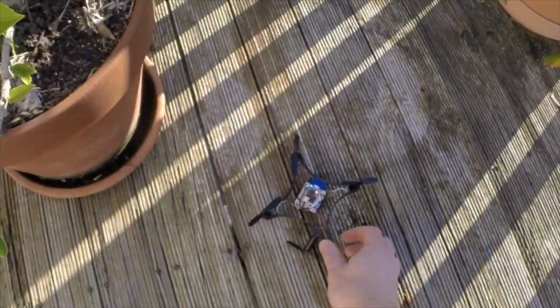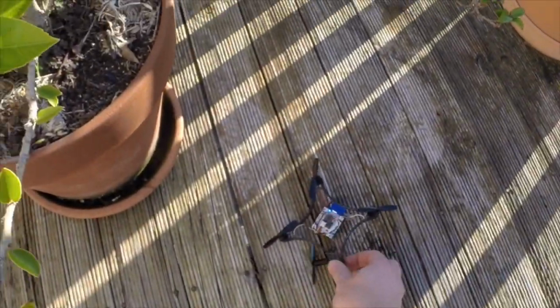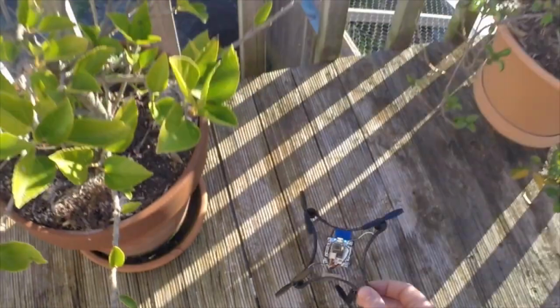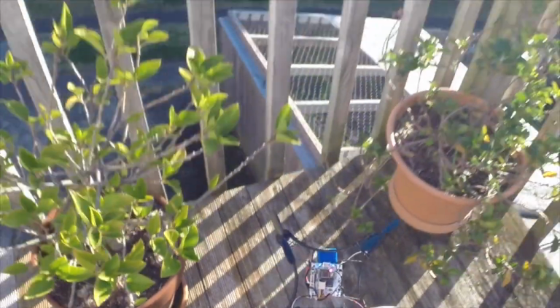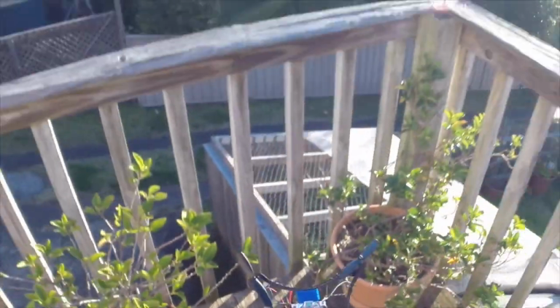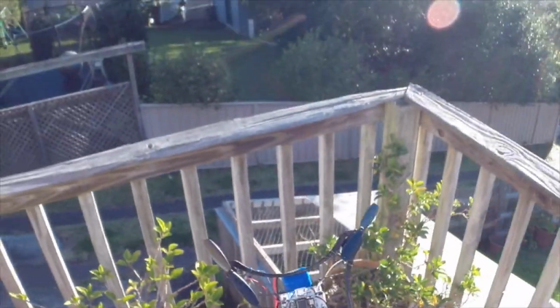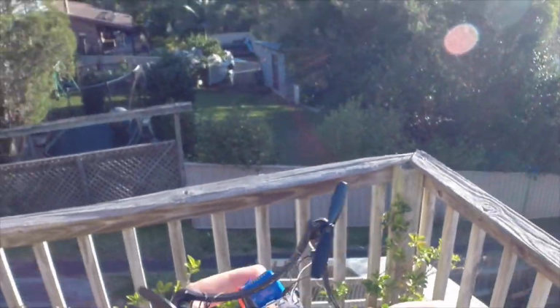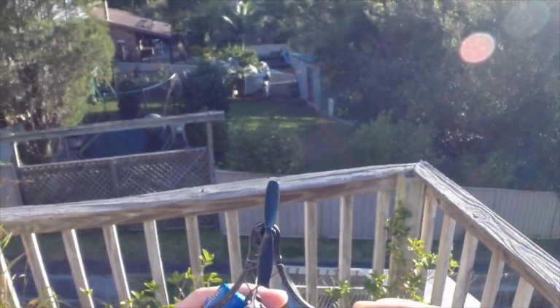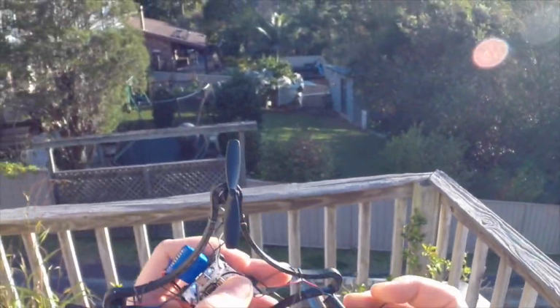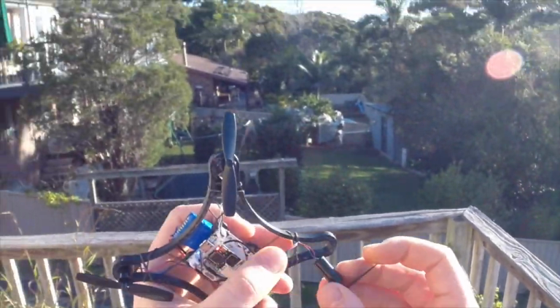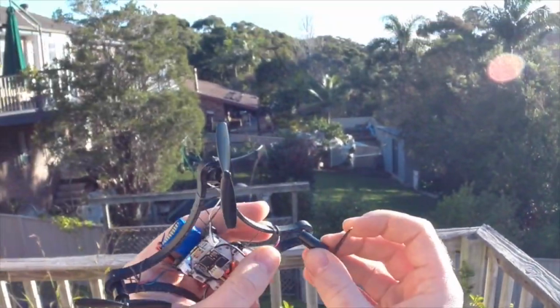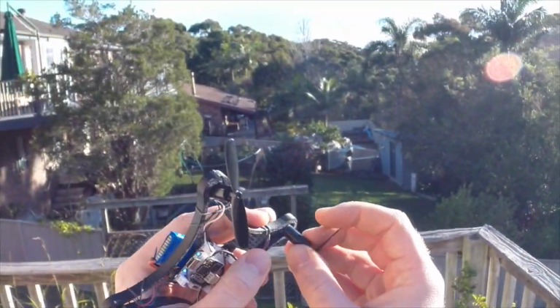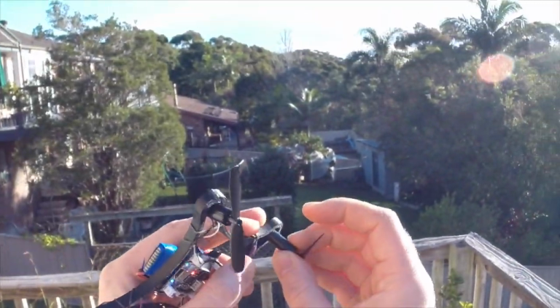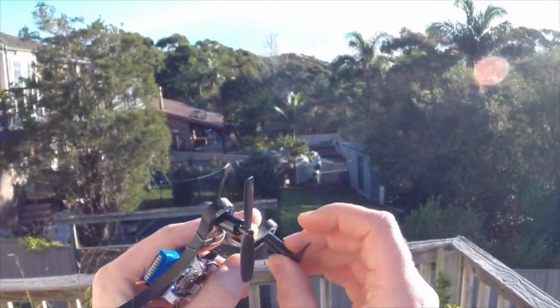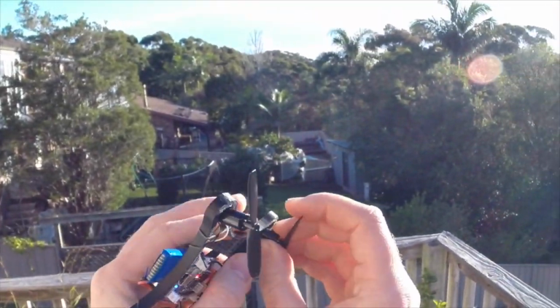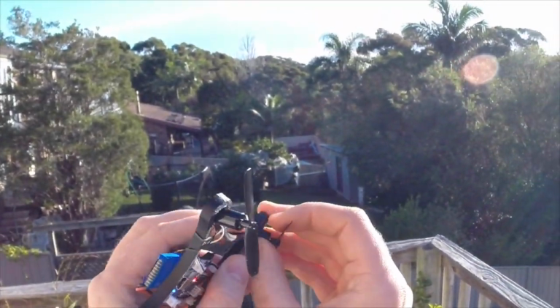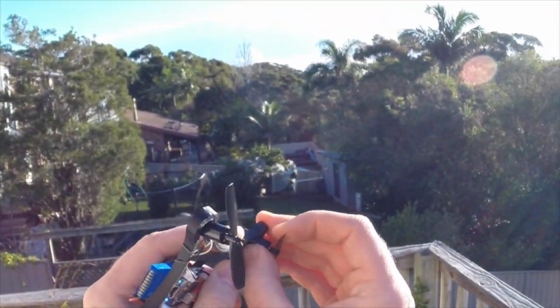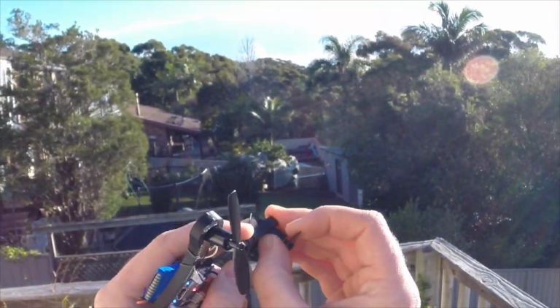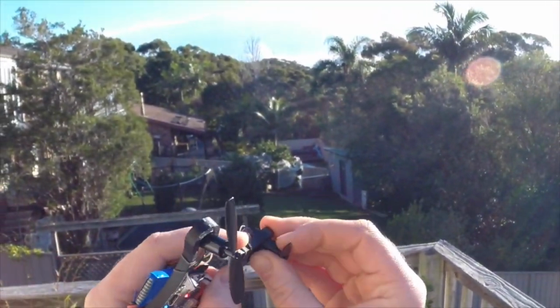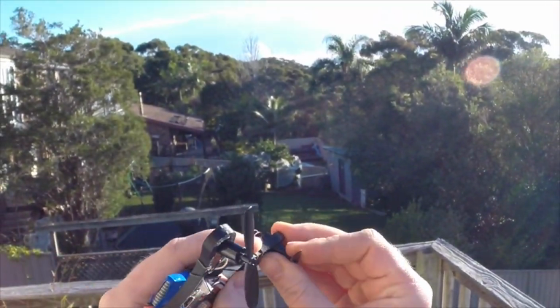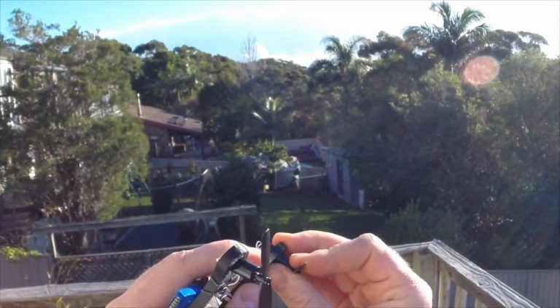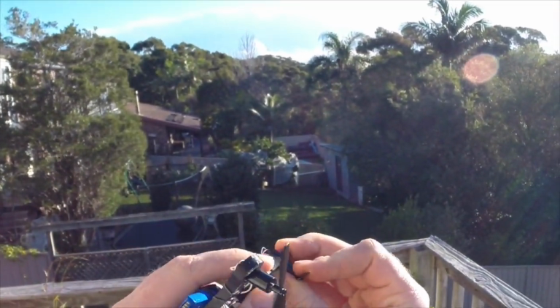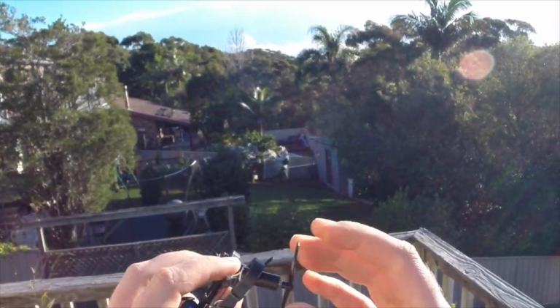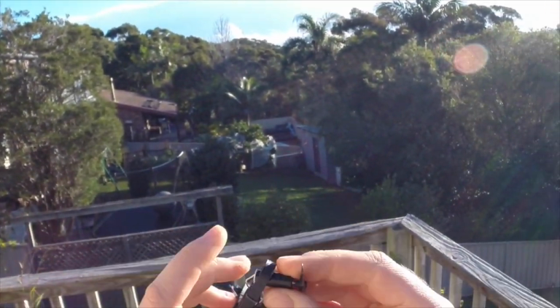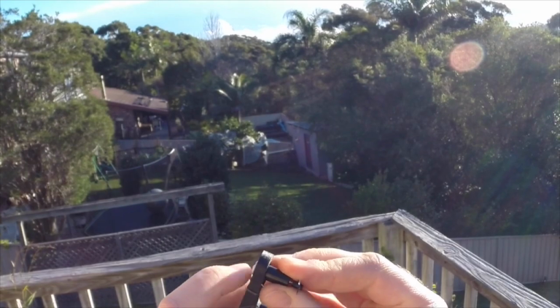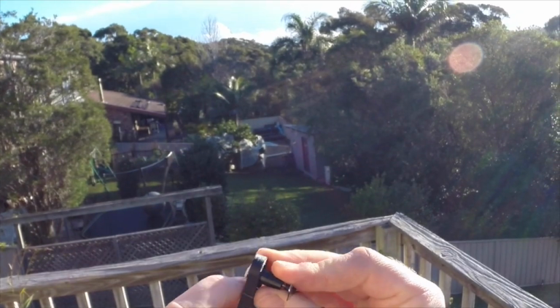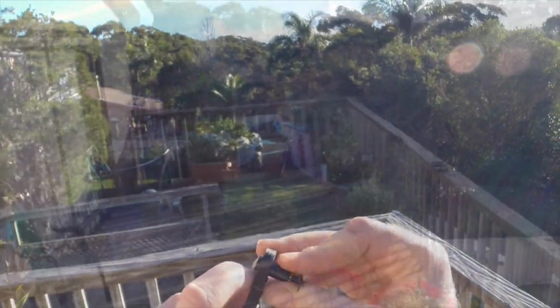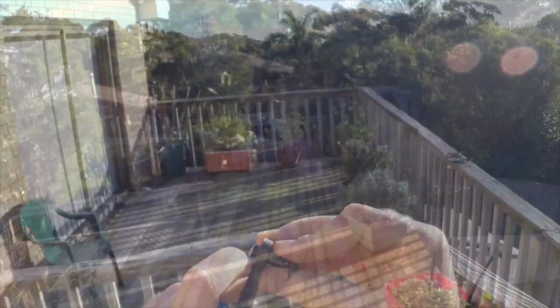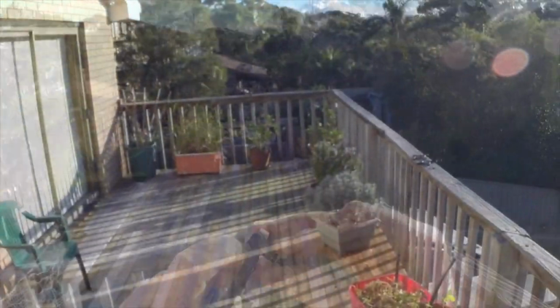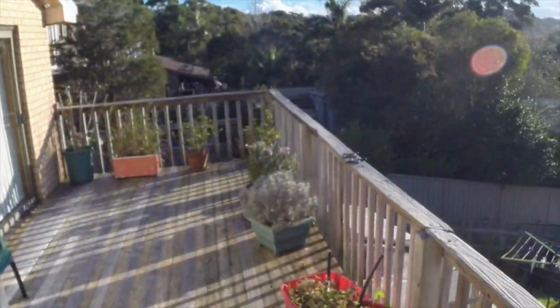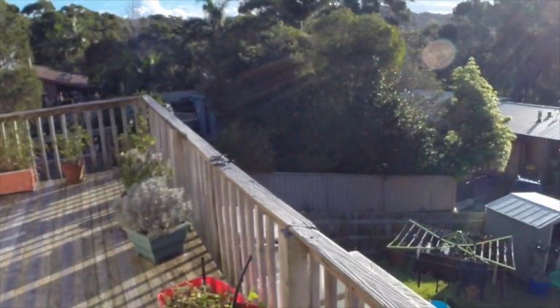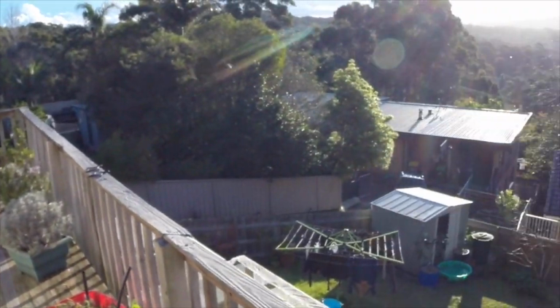Let's have a look. The motors popped out, so let's pop them back in. Try that again.